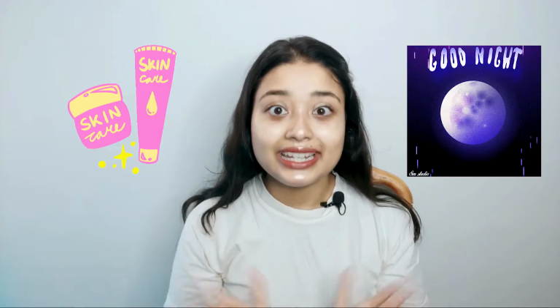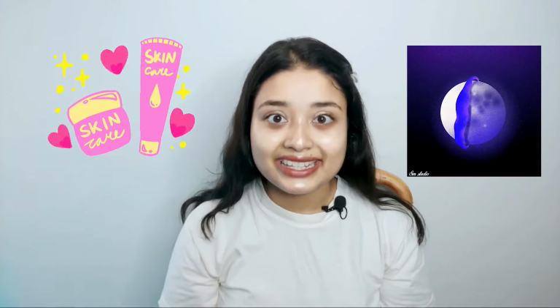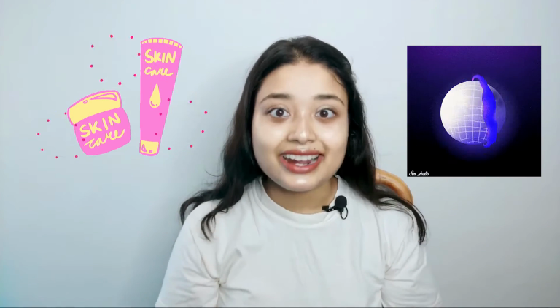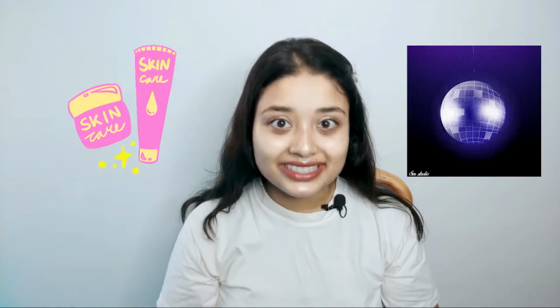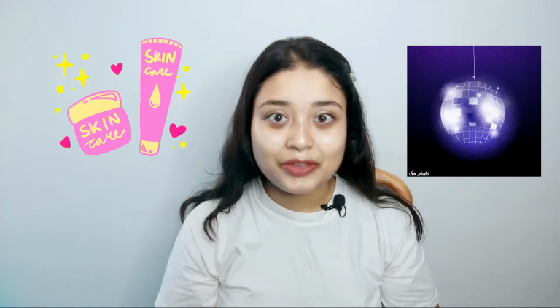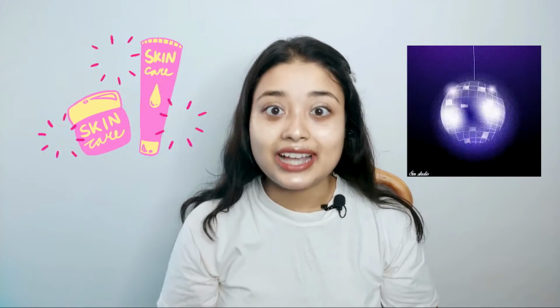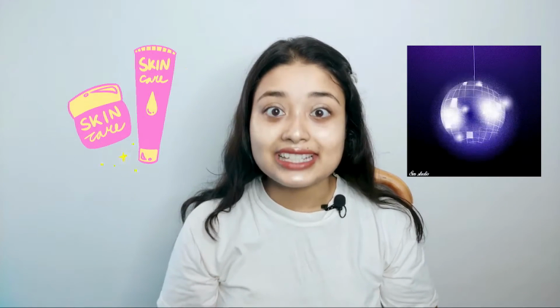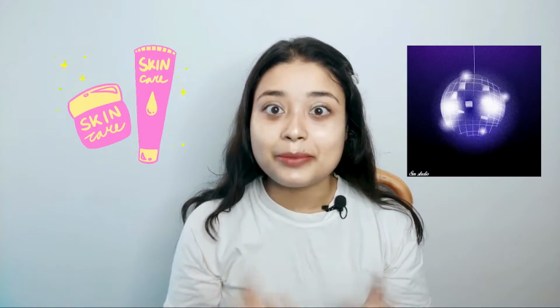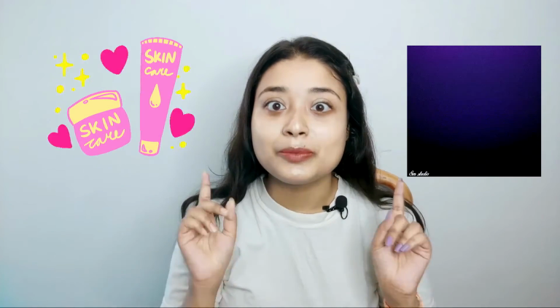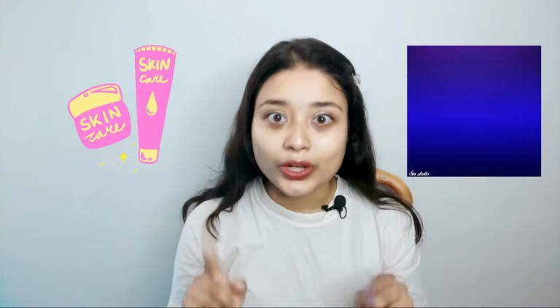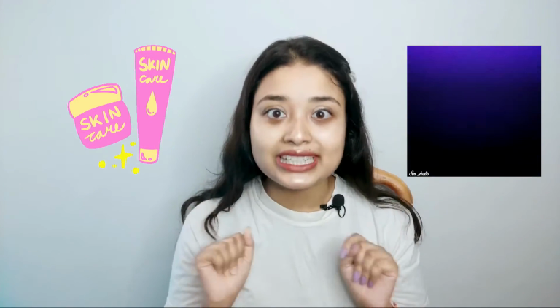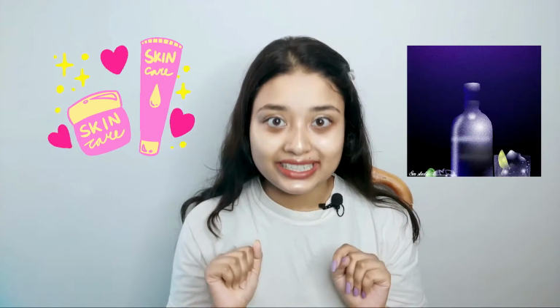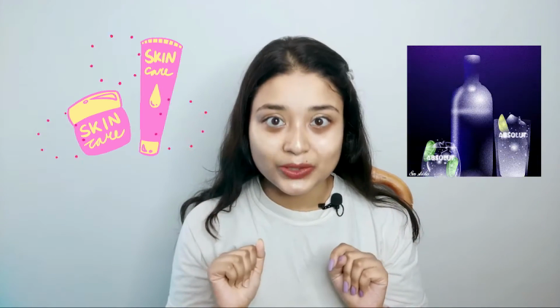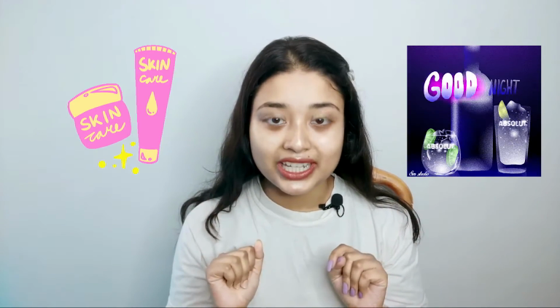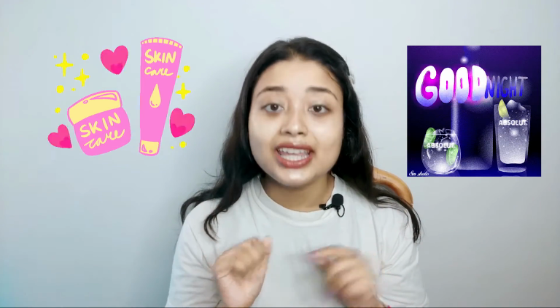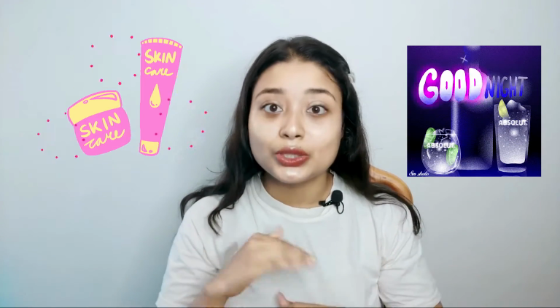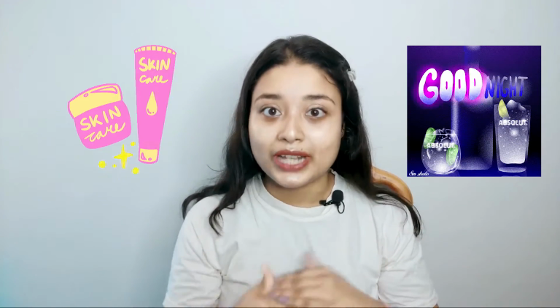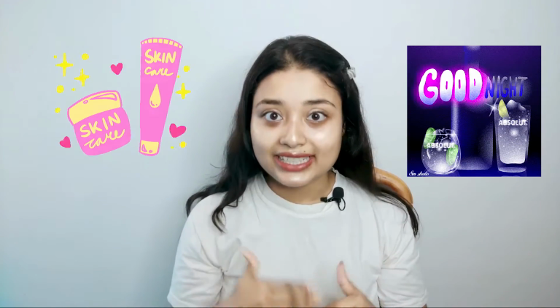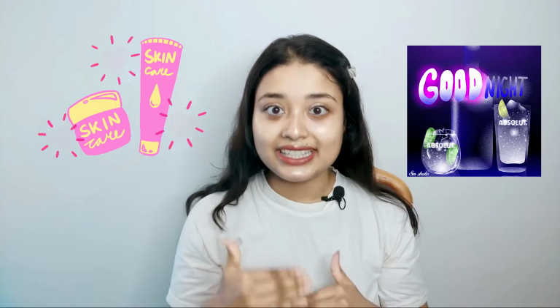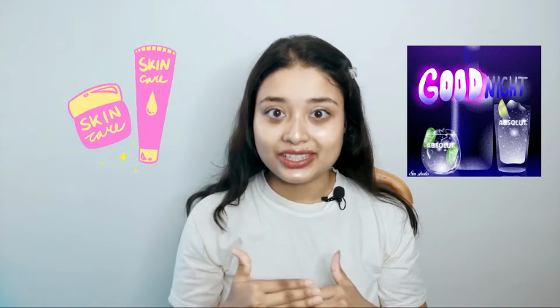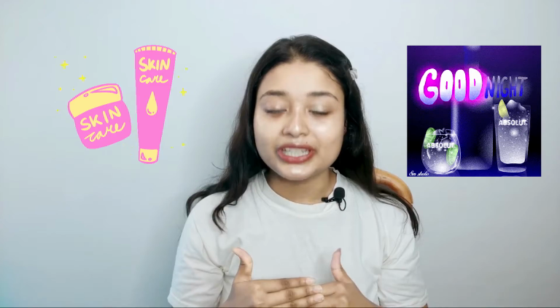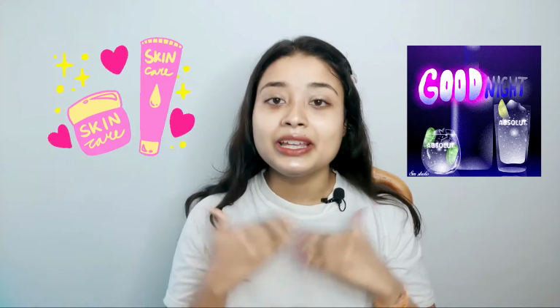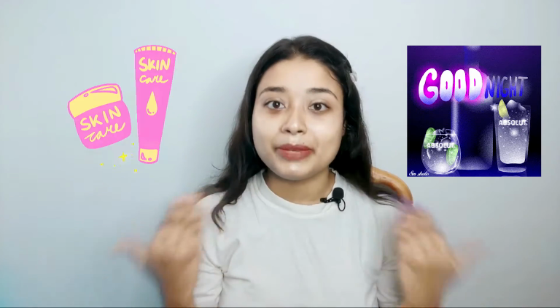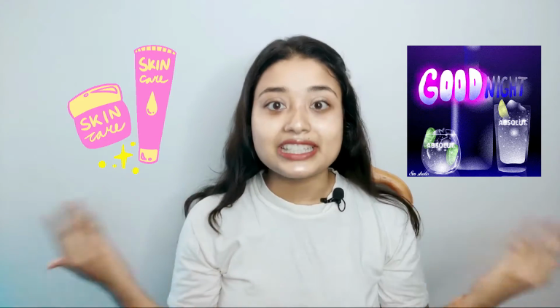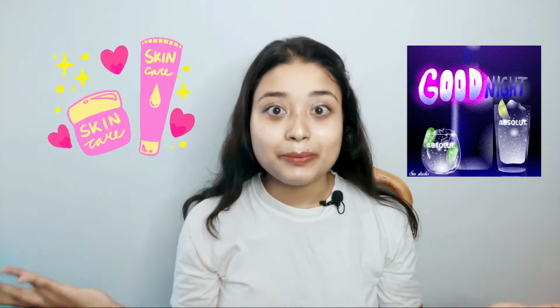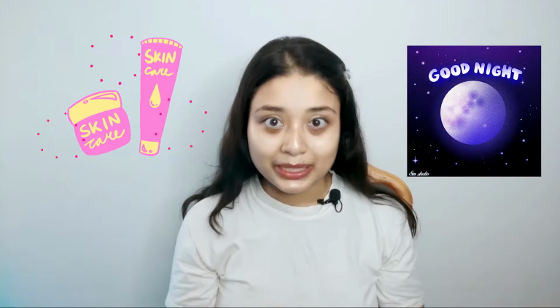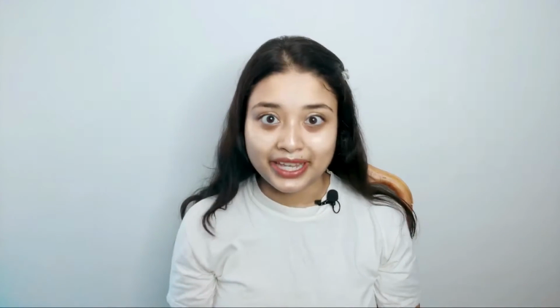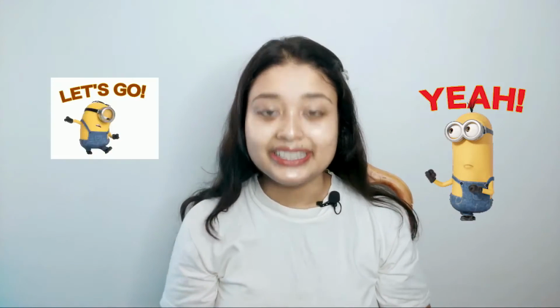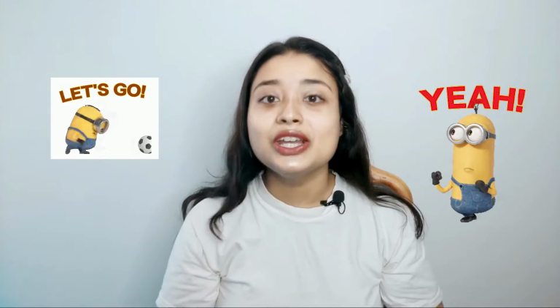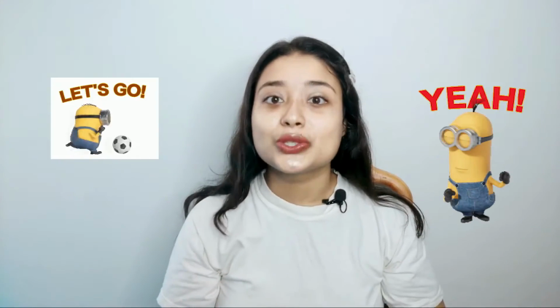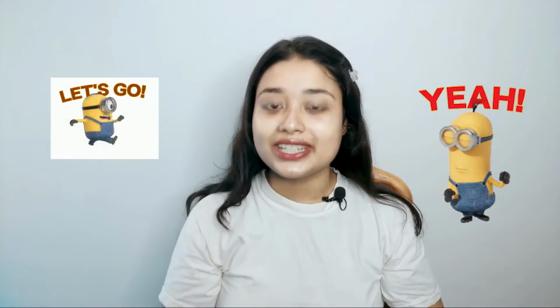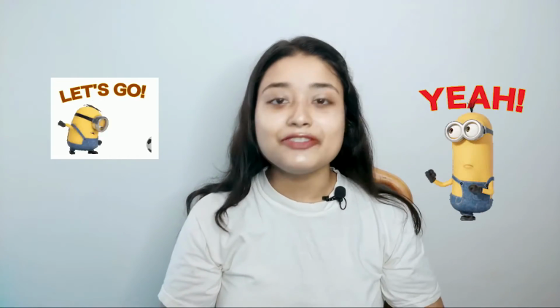First of all, this is my morning skincare routine. The night skincare routine will come after. So let's start the video.